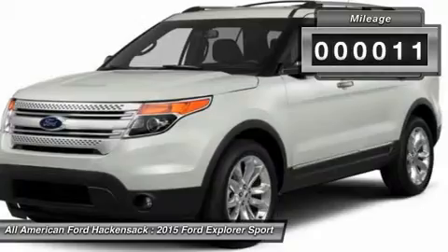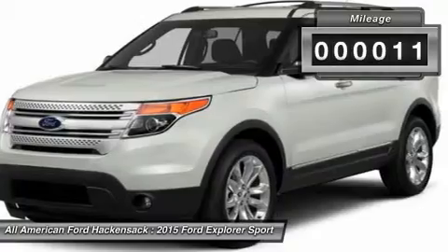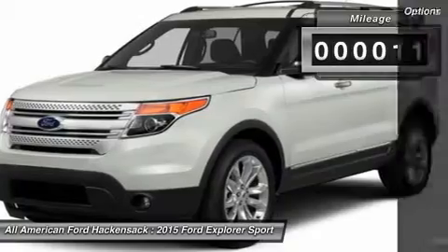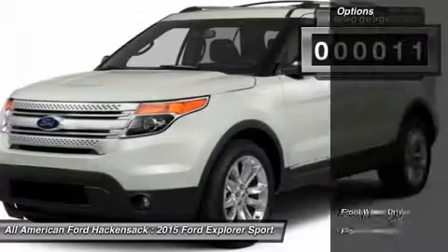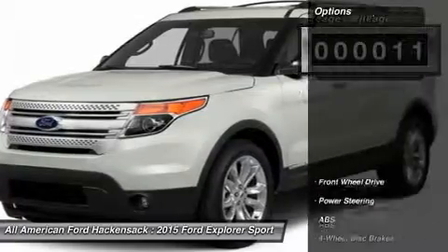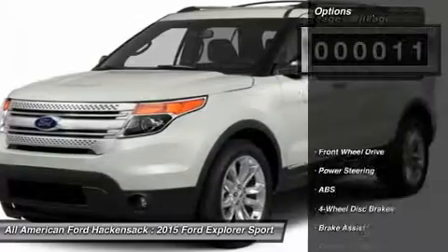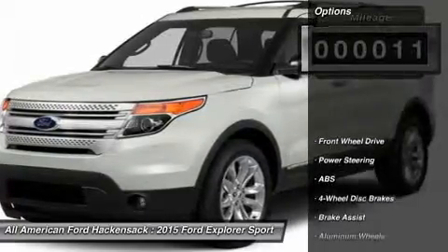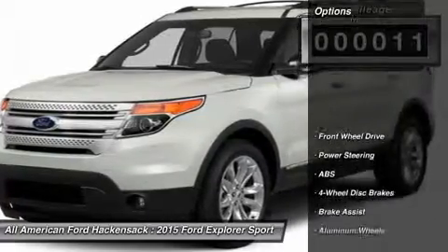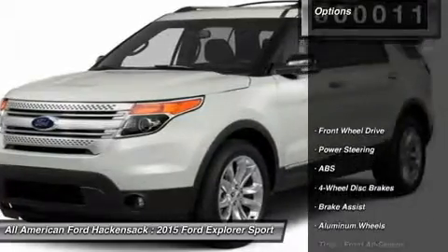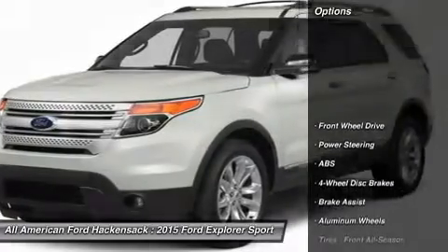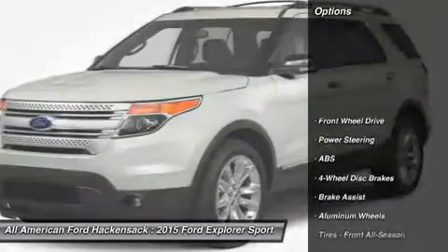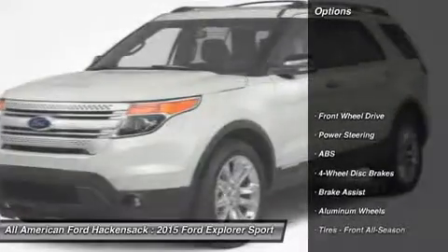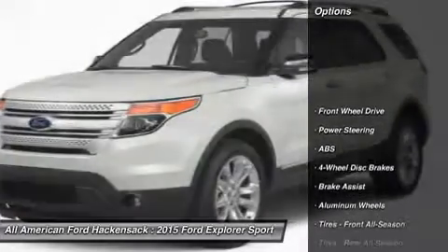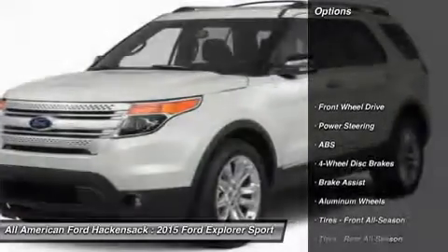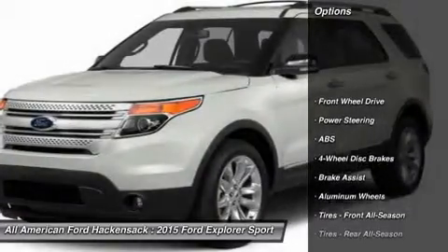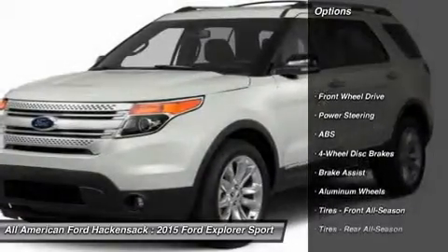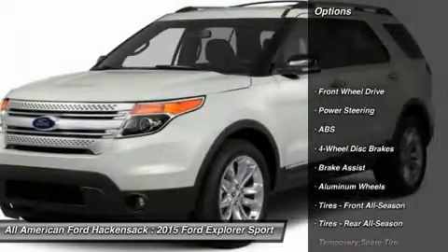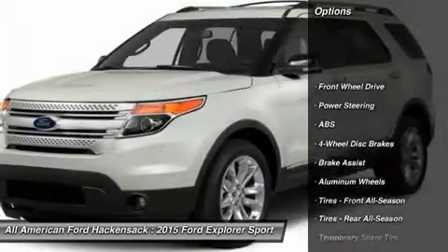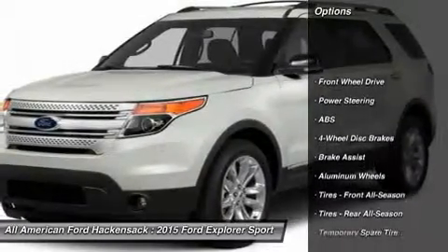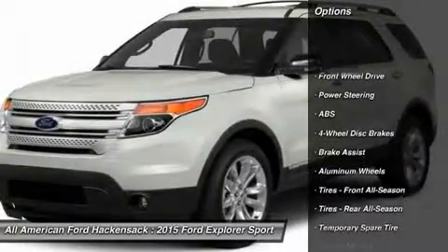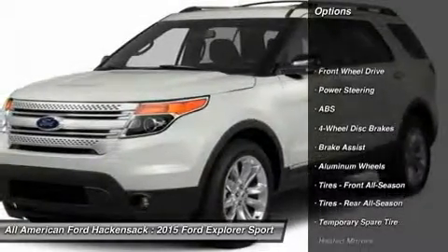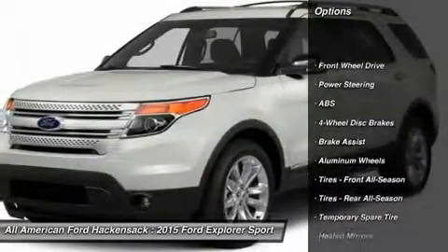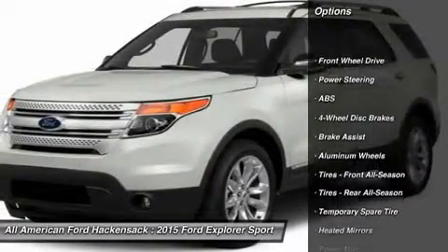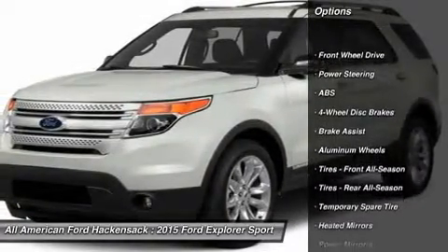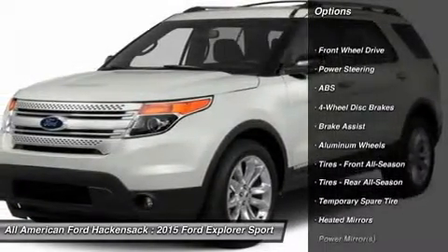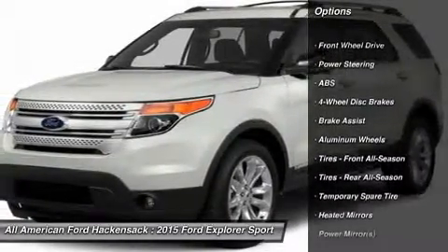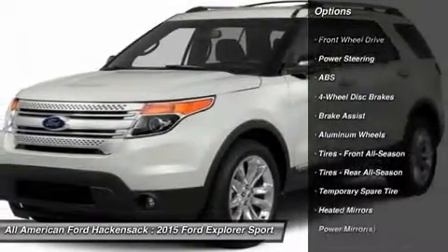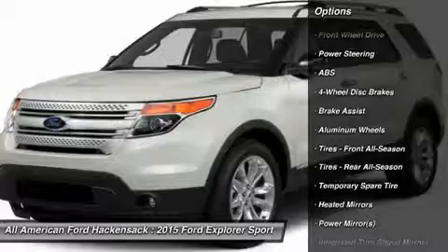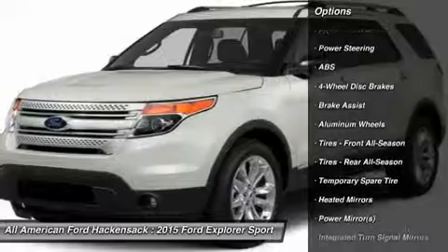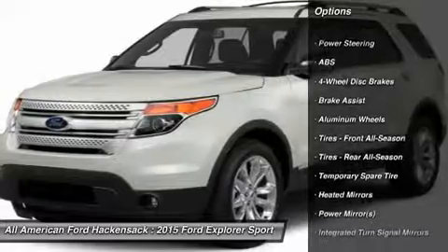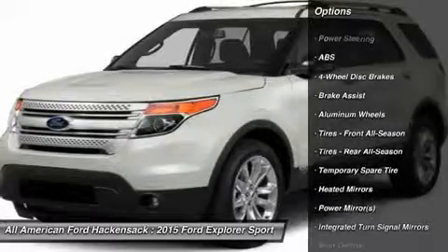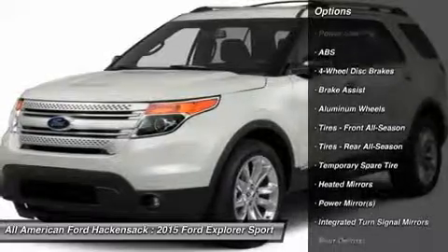Here are some of this vehicle's great options: traction control, stability control, and anti-lock braking system.